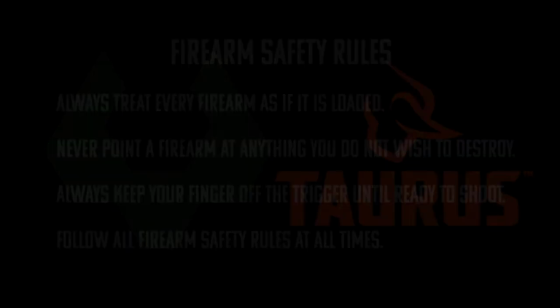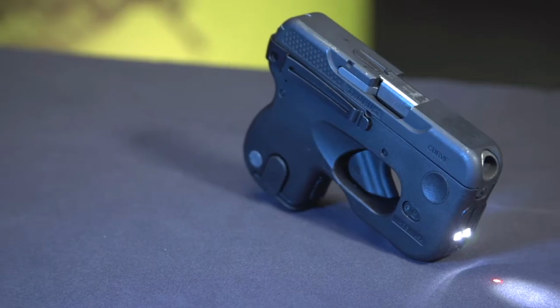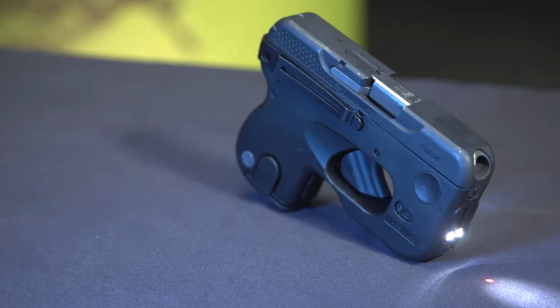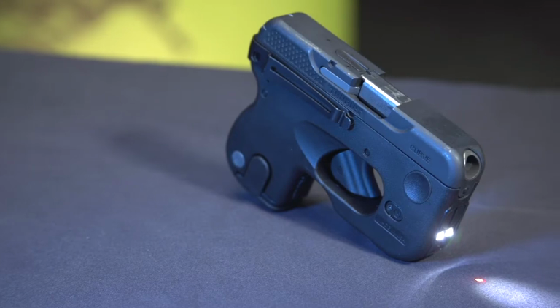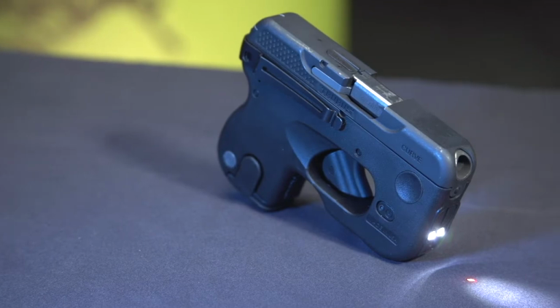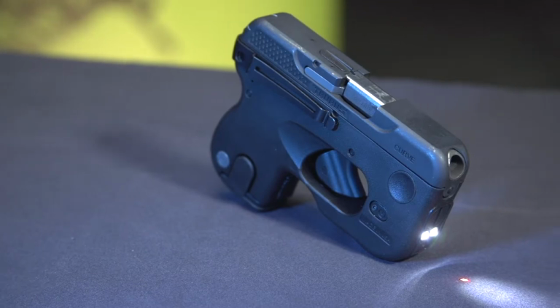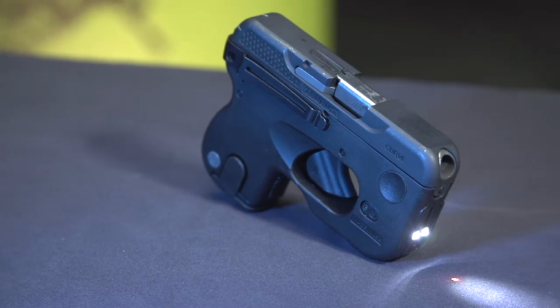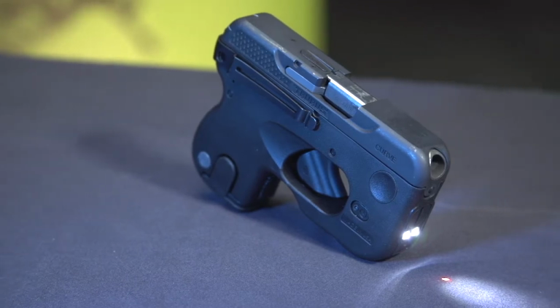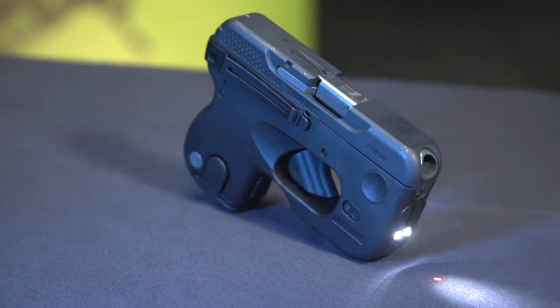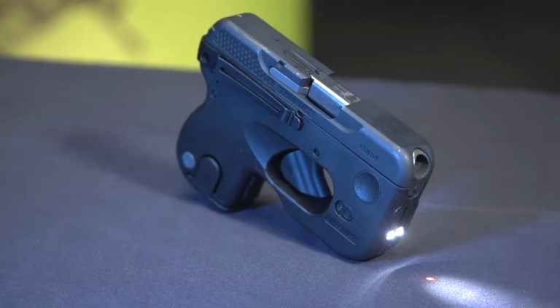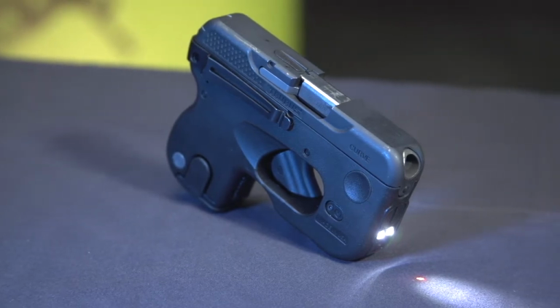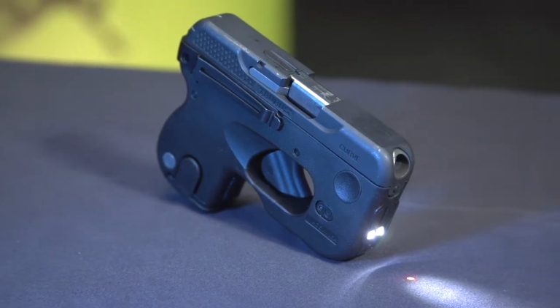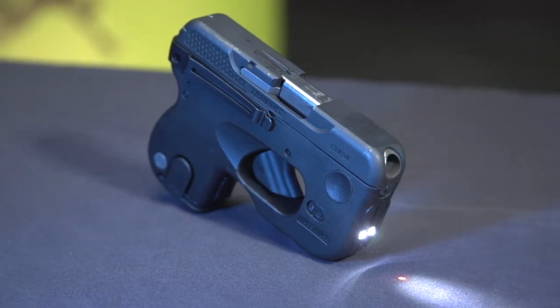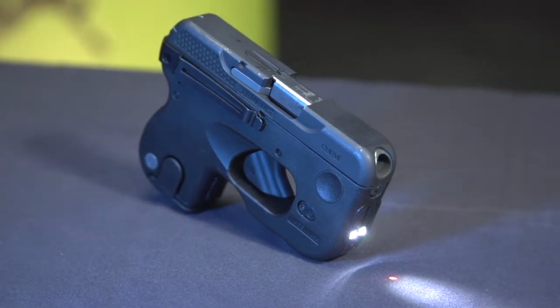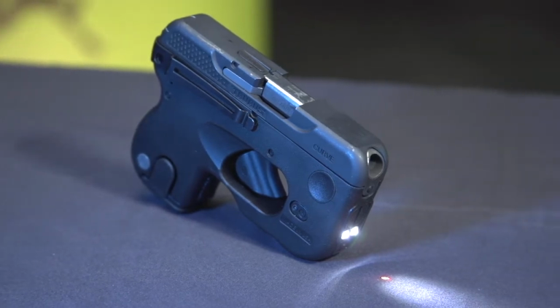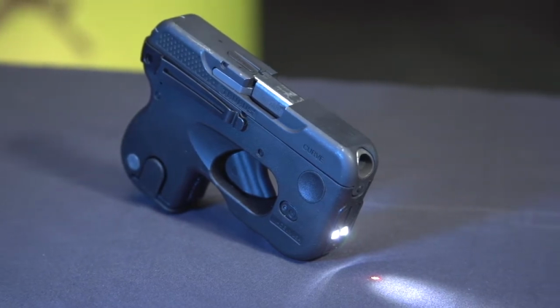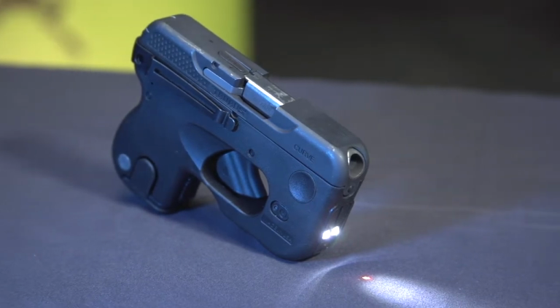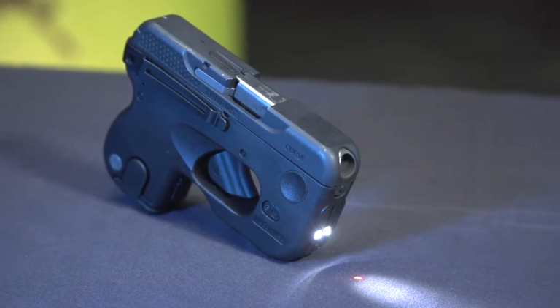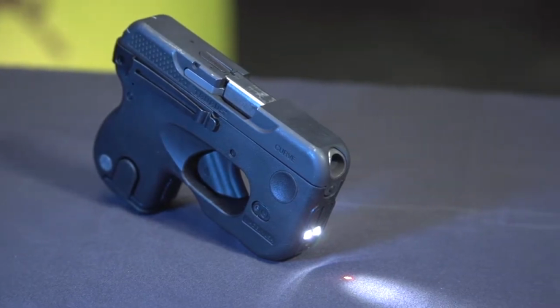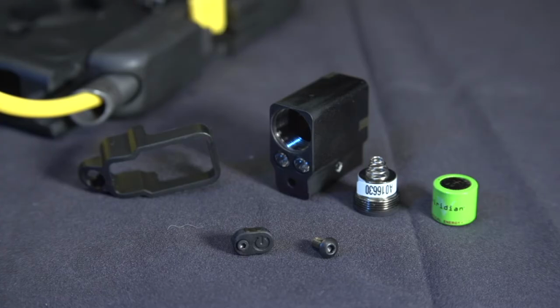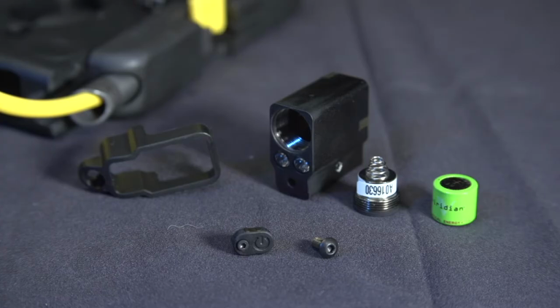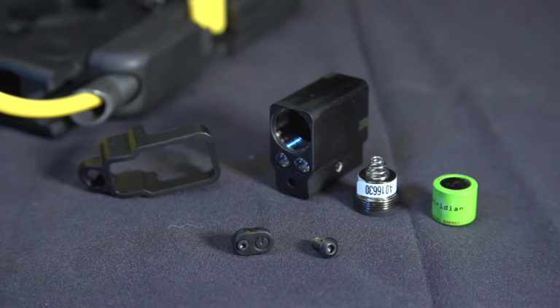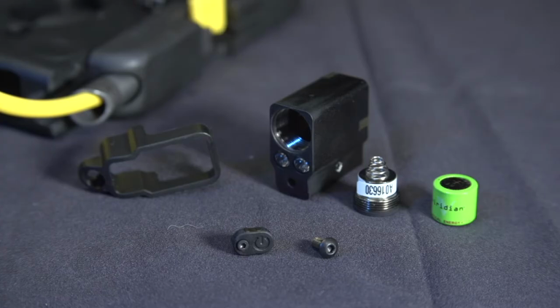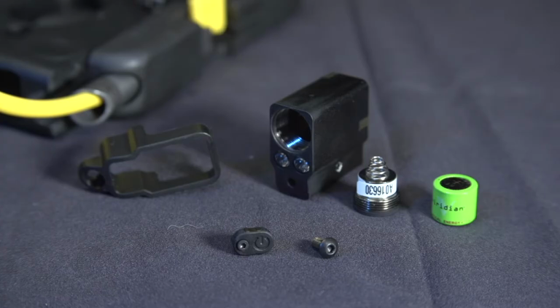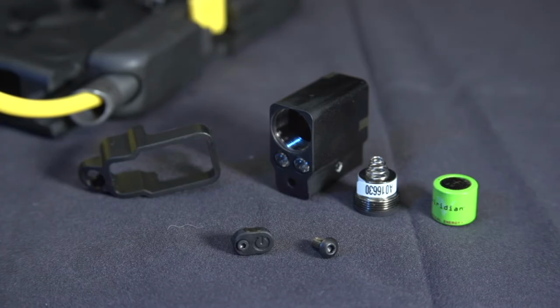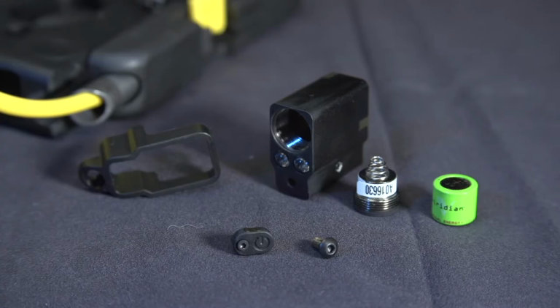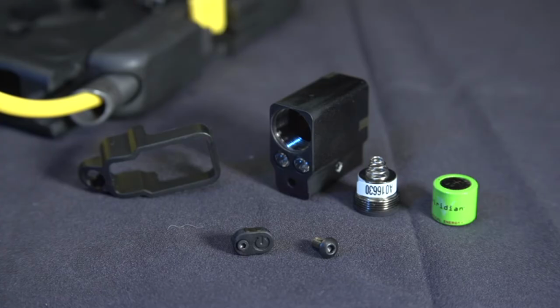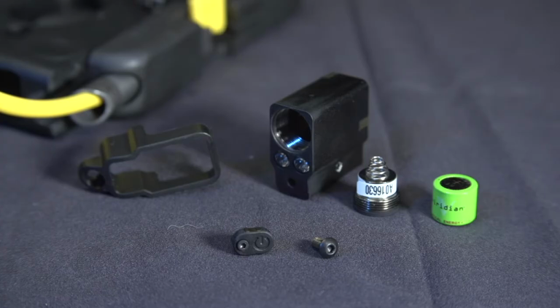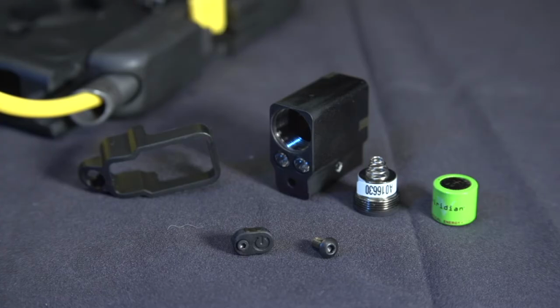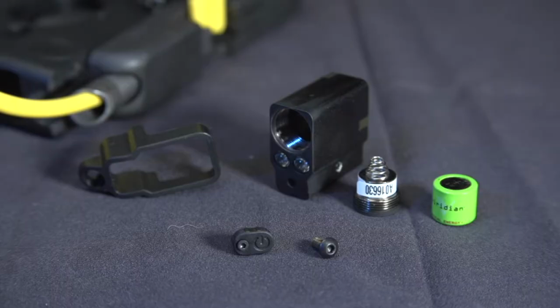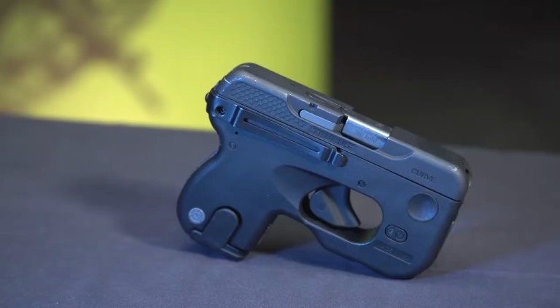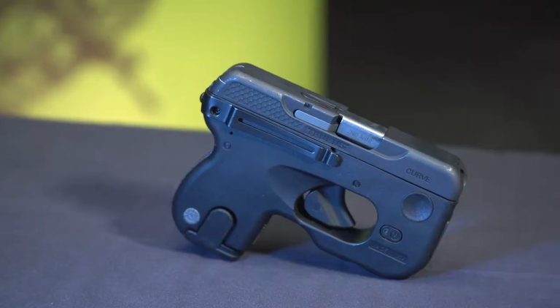Today we will show you how to properly remove and install the Viridian laser for your Taurus Curve.